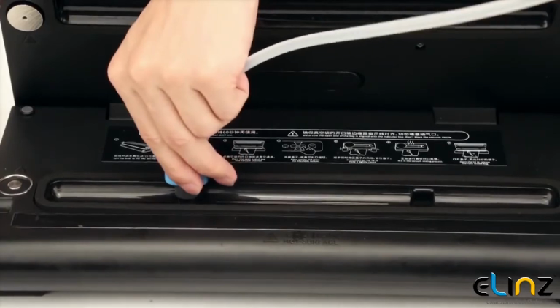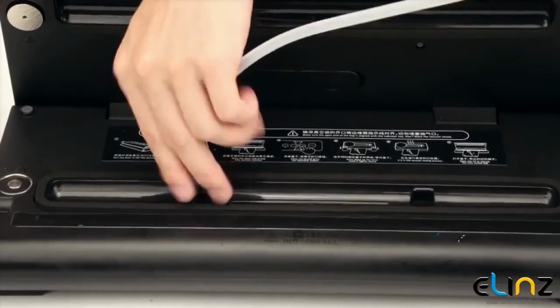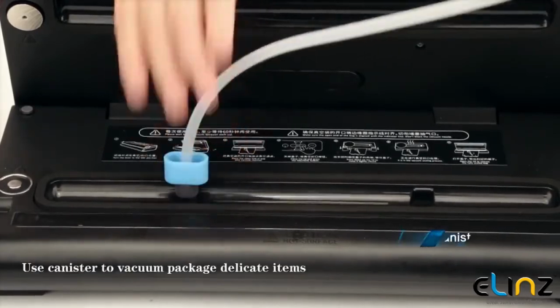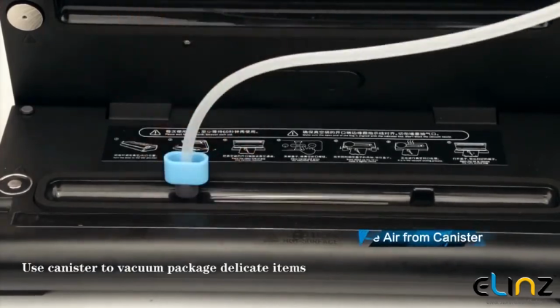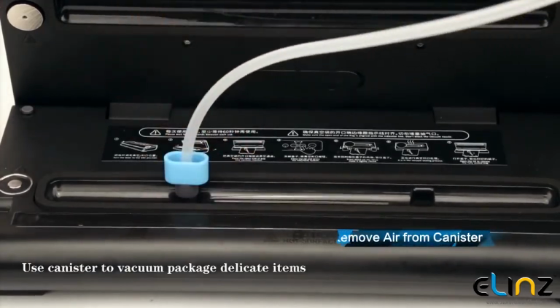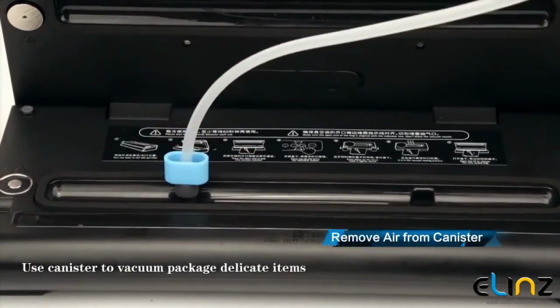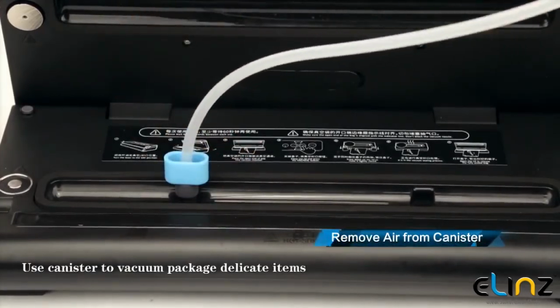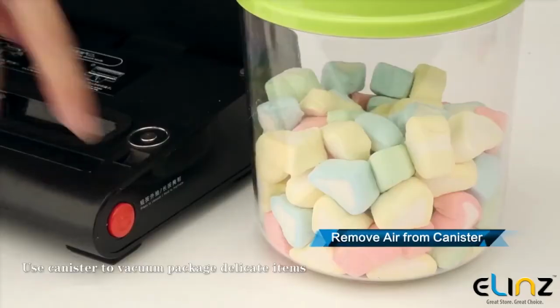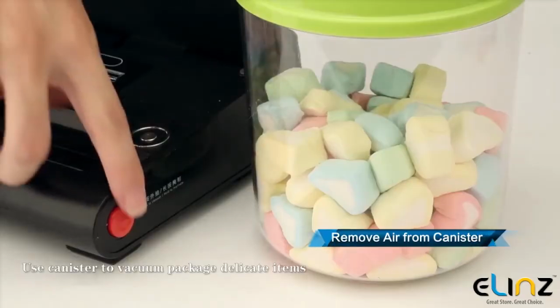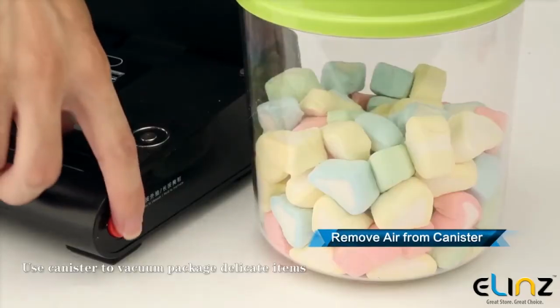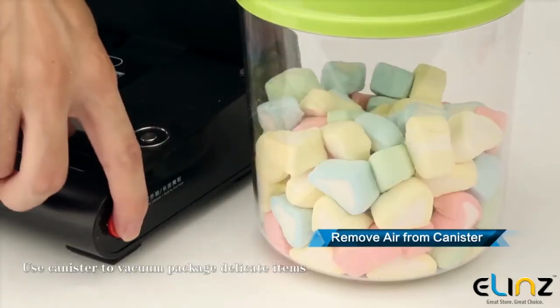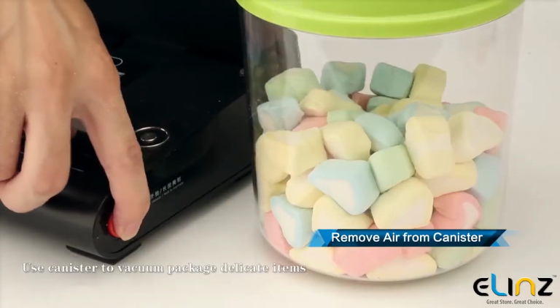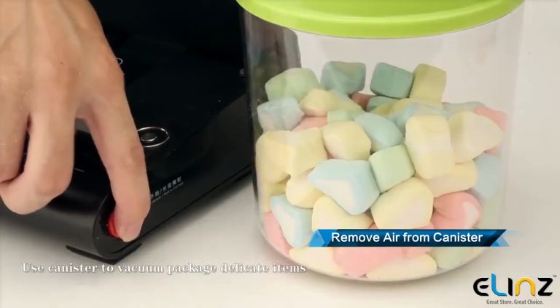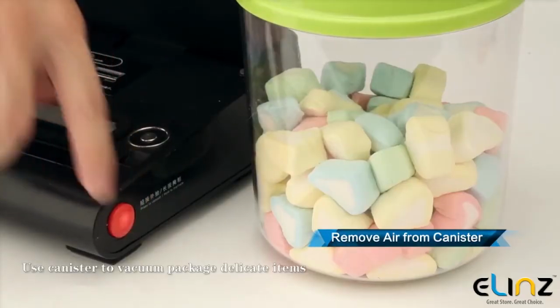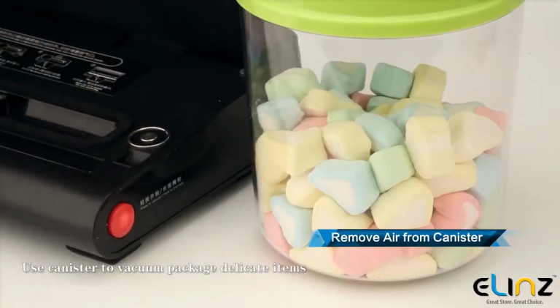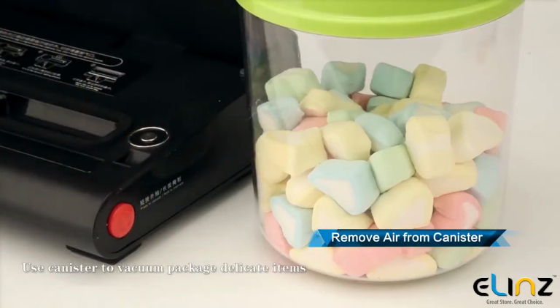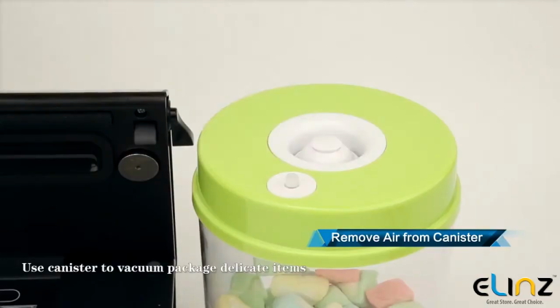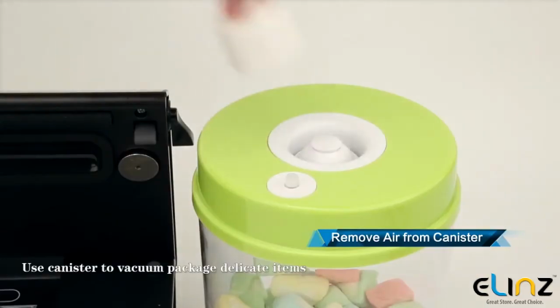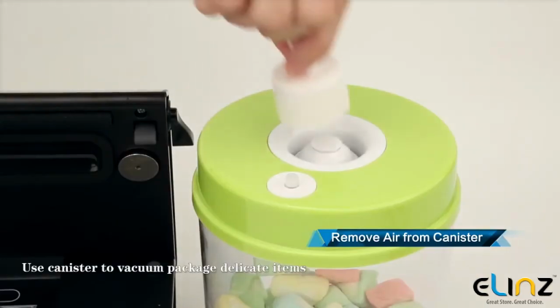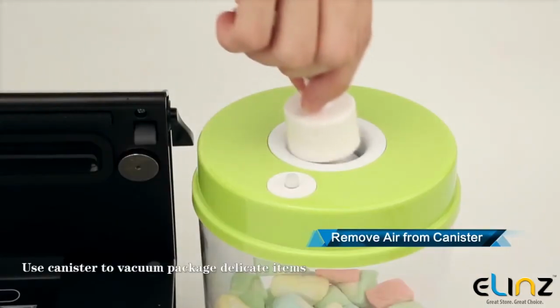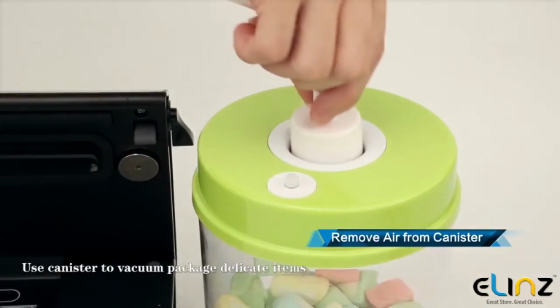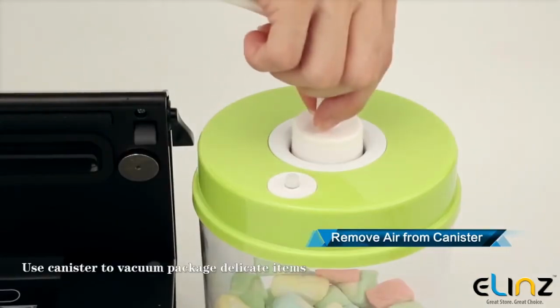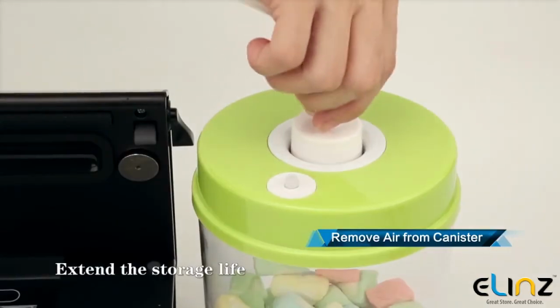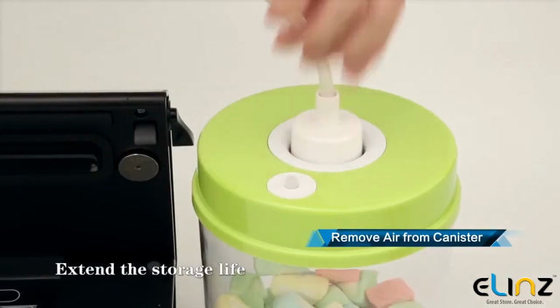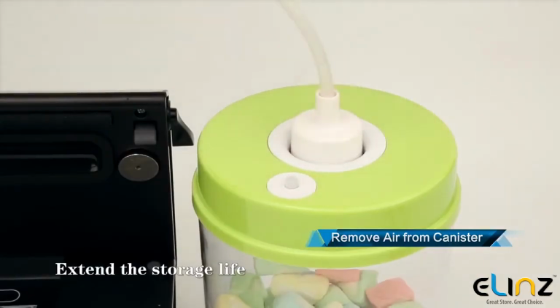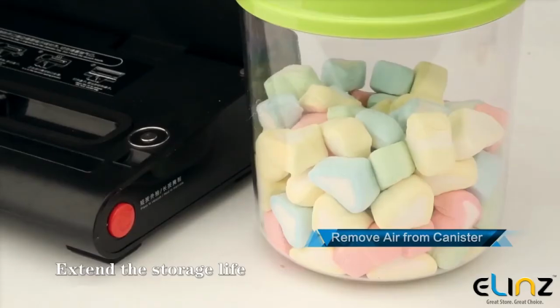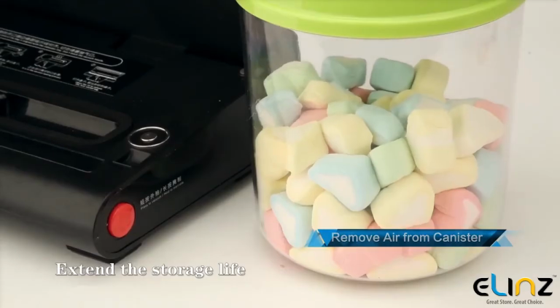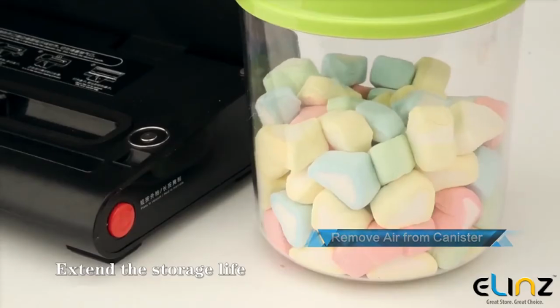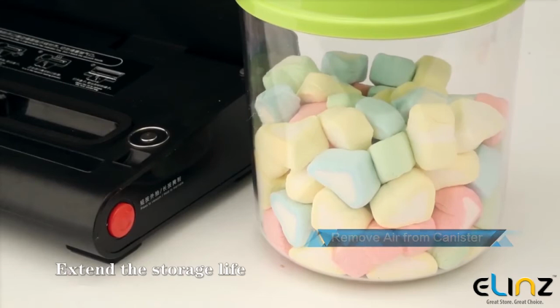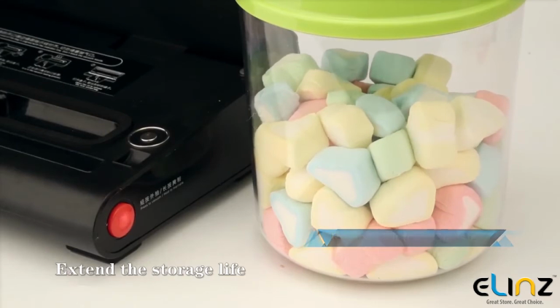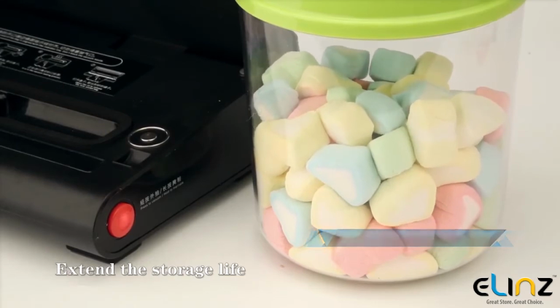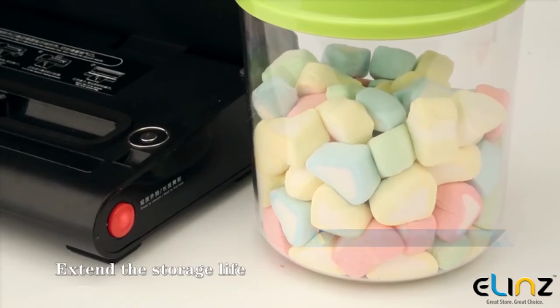Use the canister to vacuum package delicate items and extend their storage life.